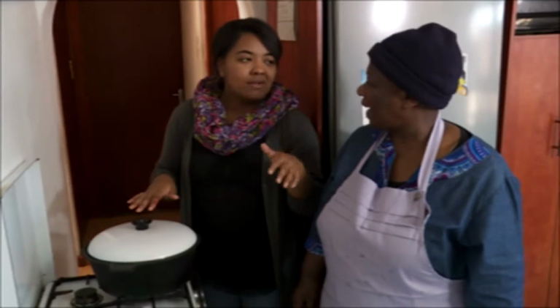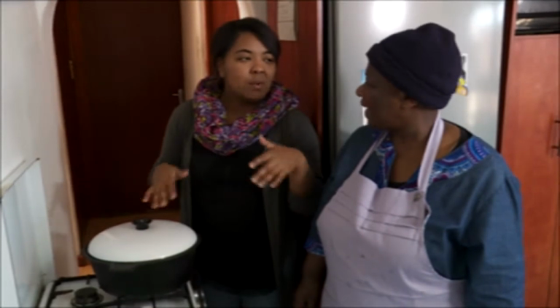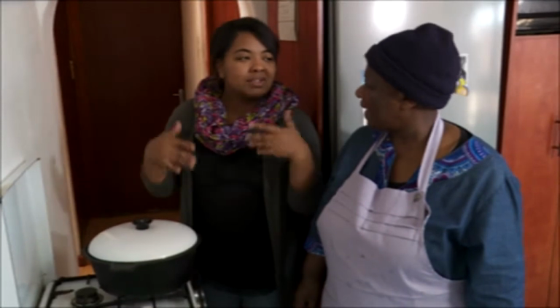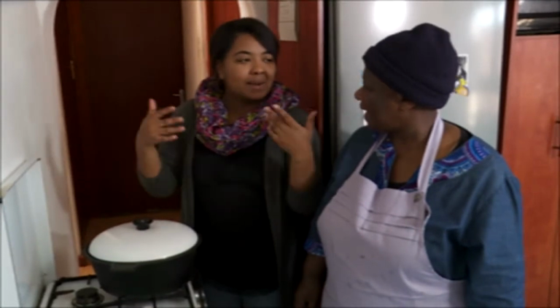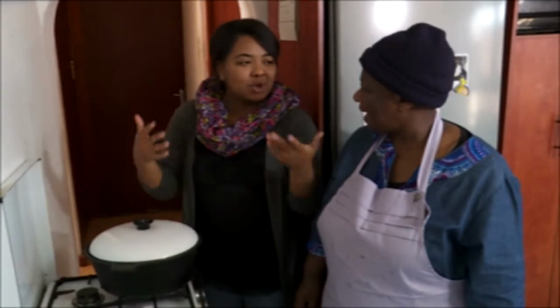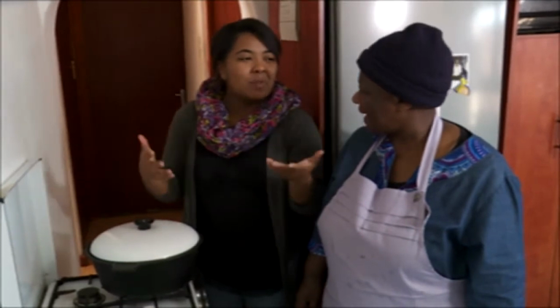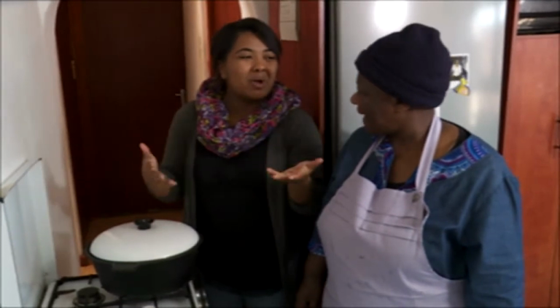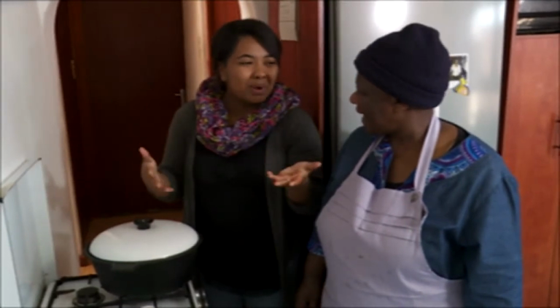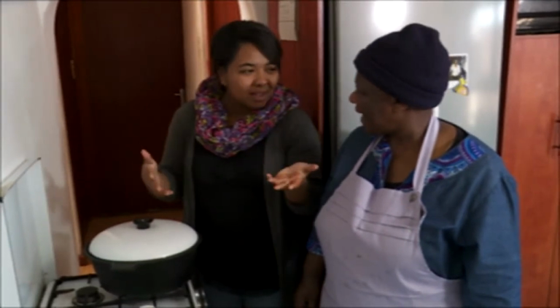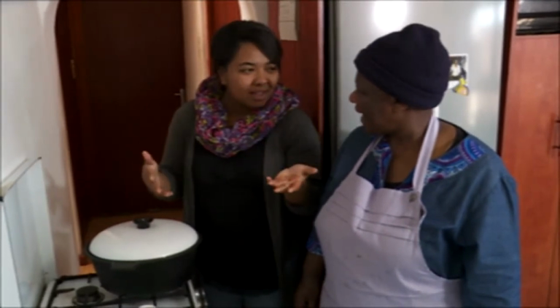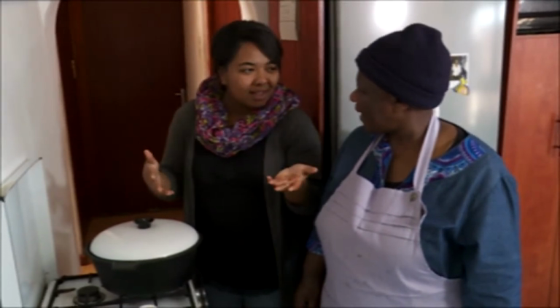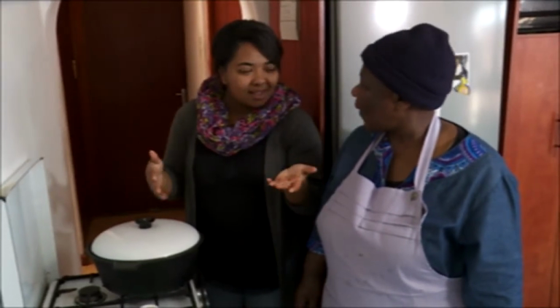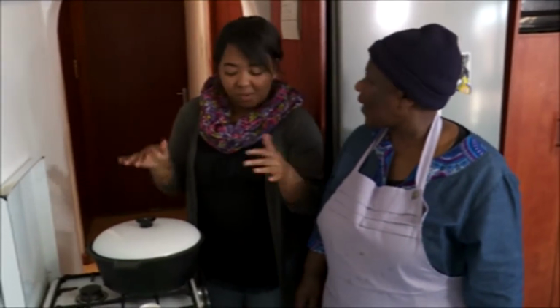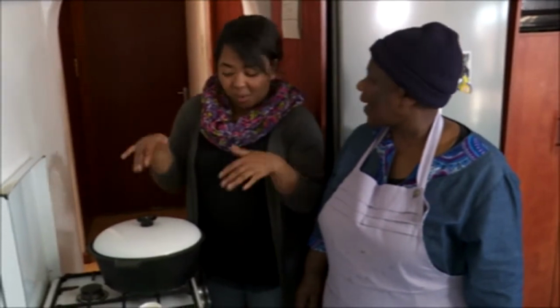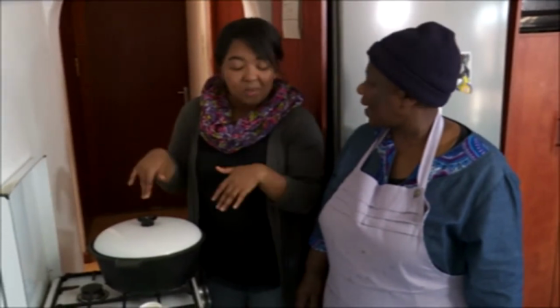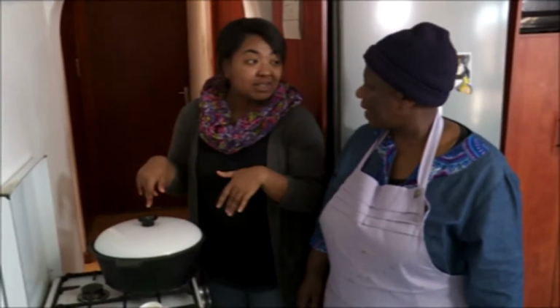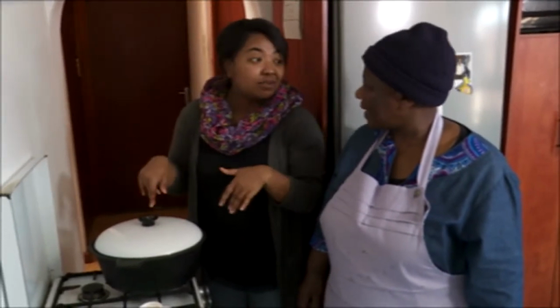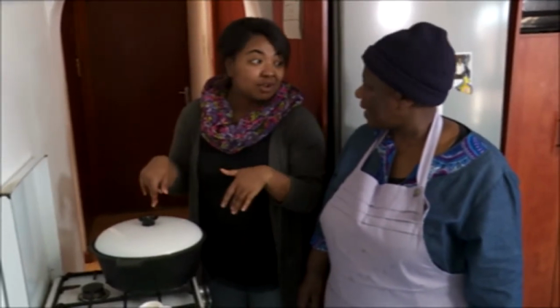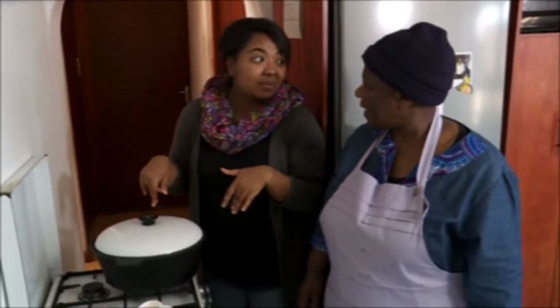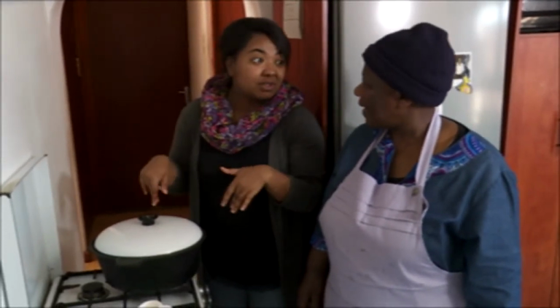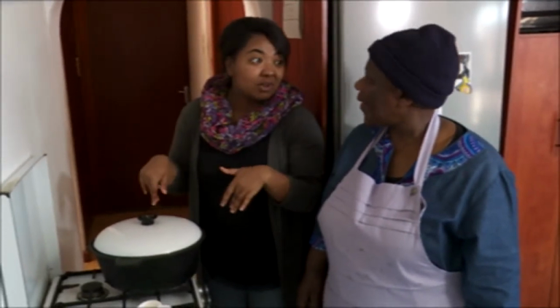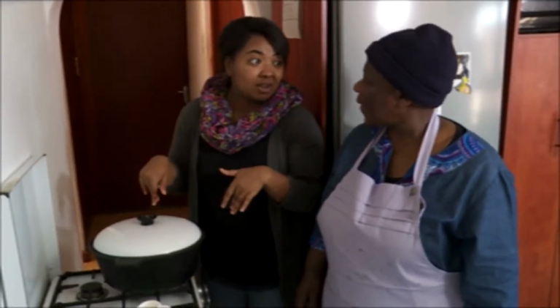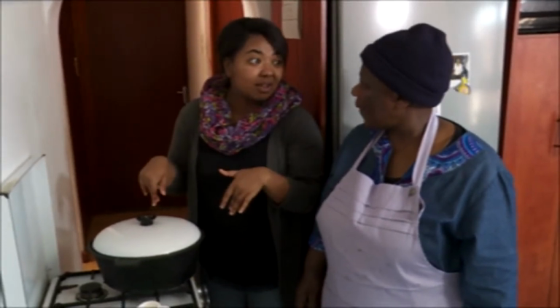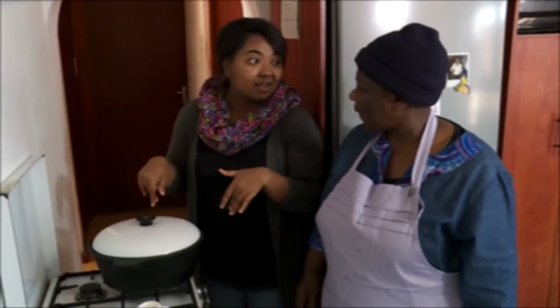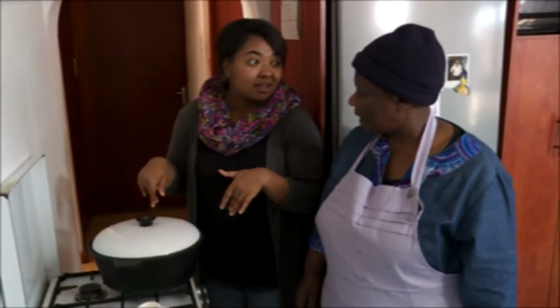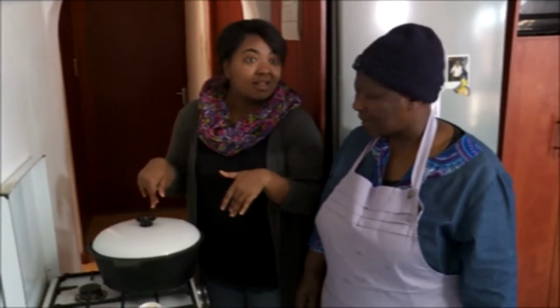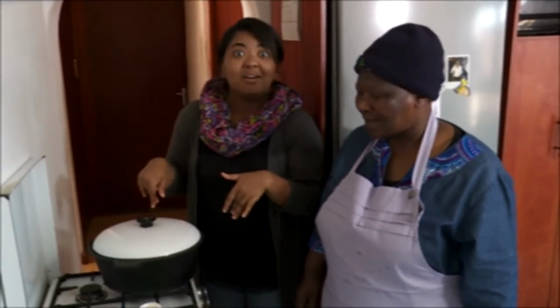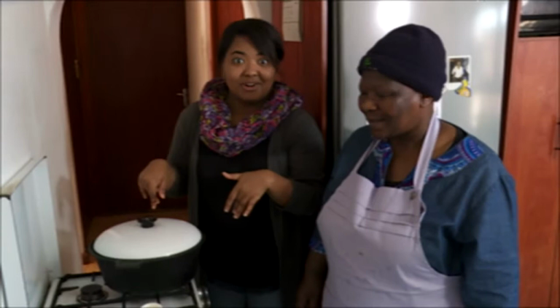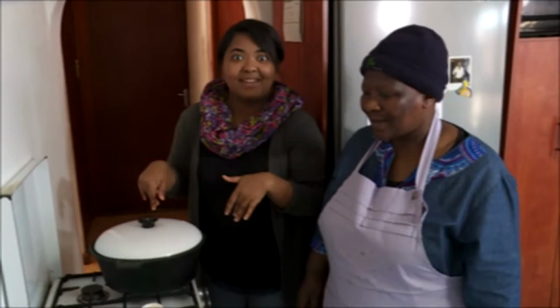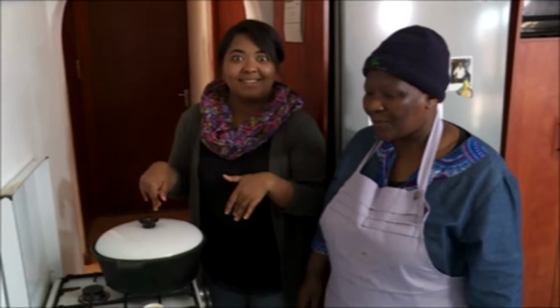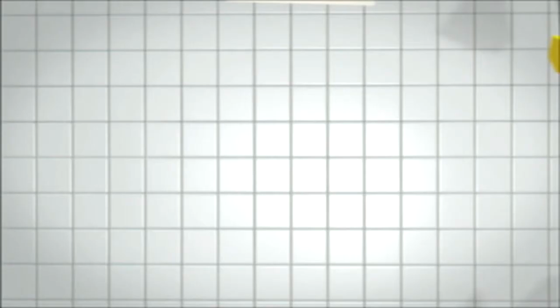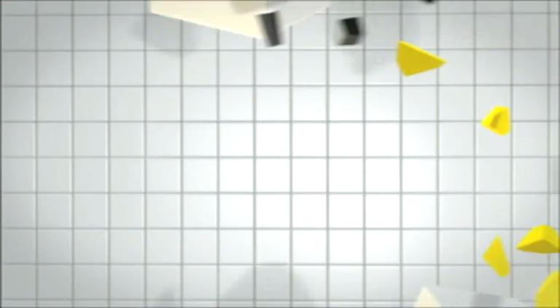If you want time to go by quicker — okay, while waiting for the tripe to cook, I'll share some tips. All right, bye!